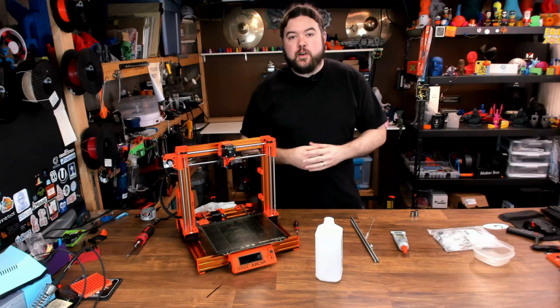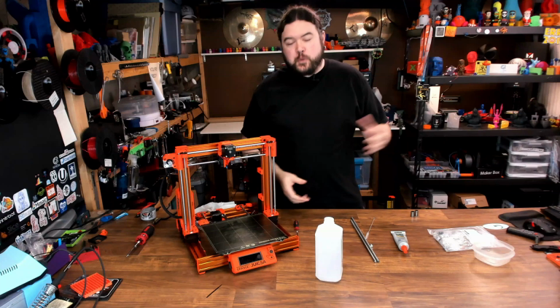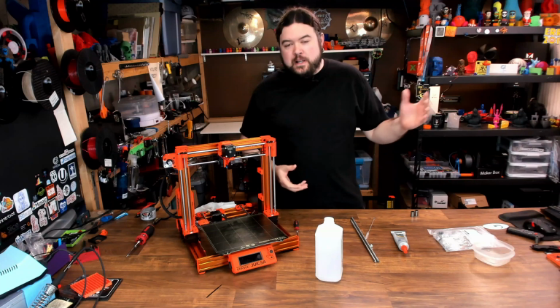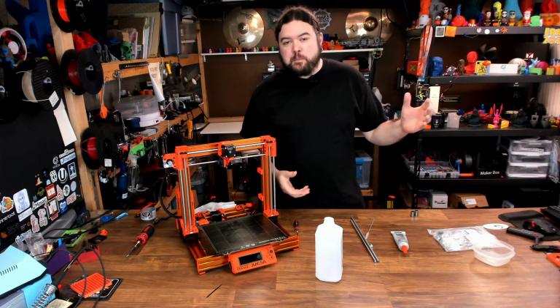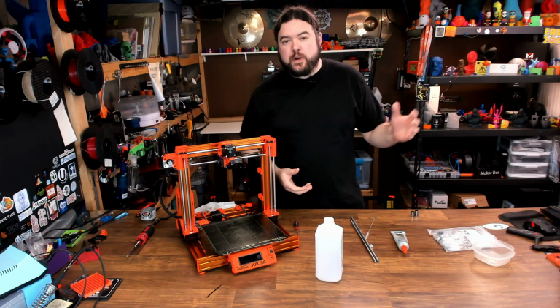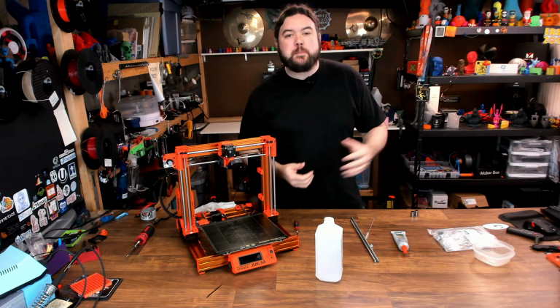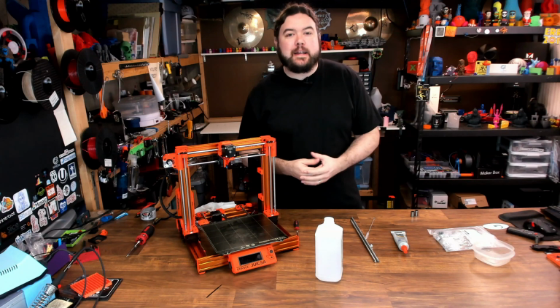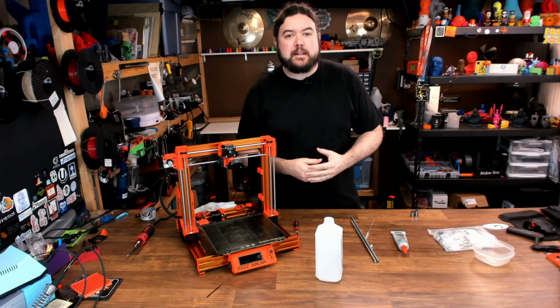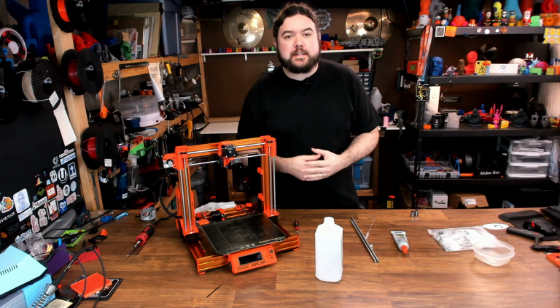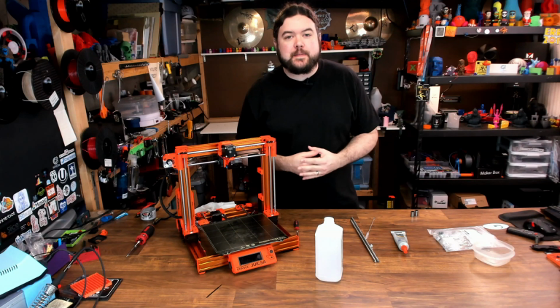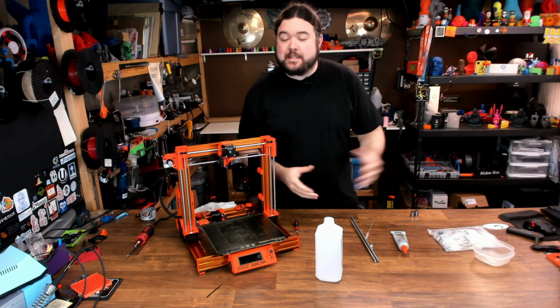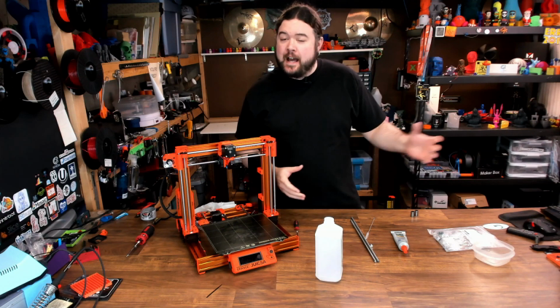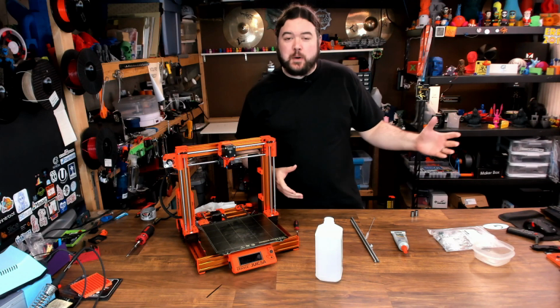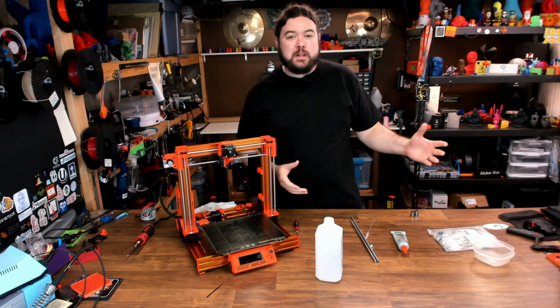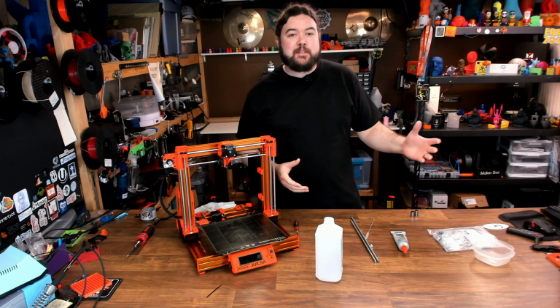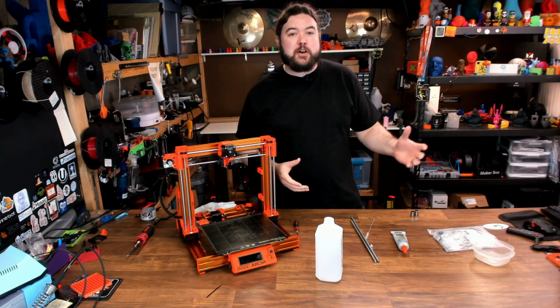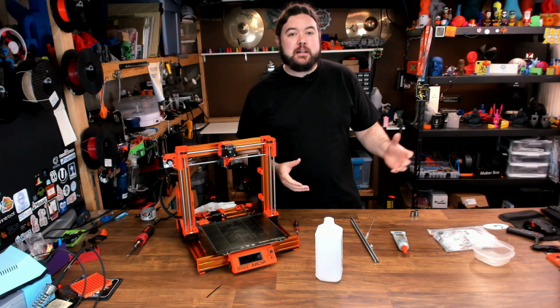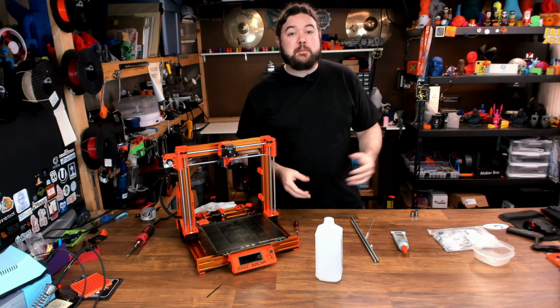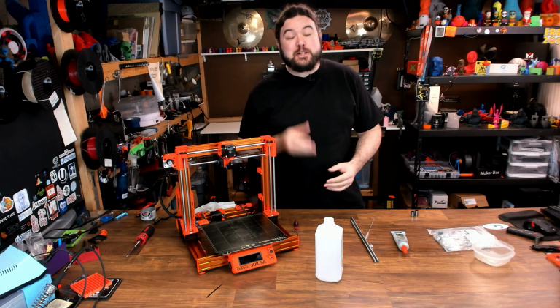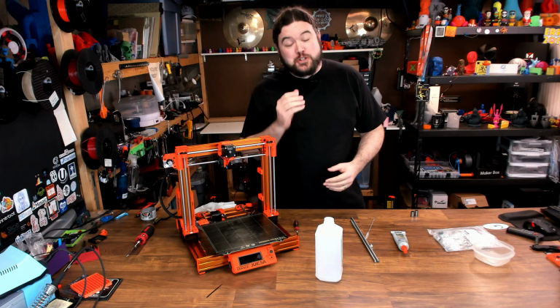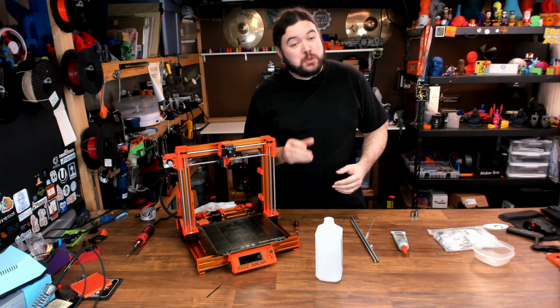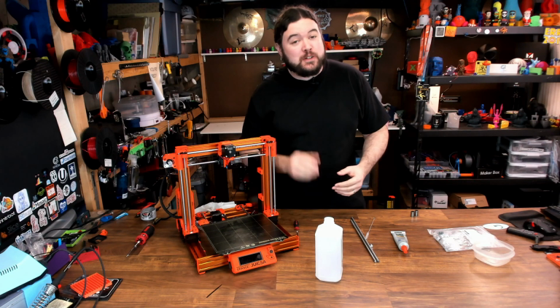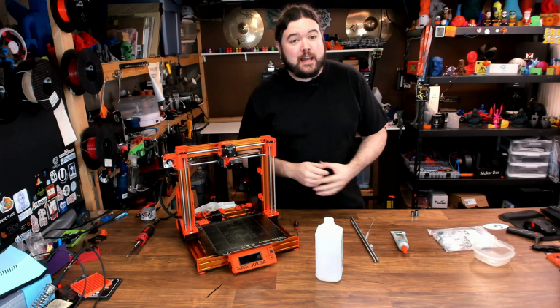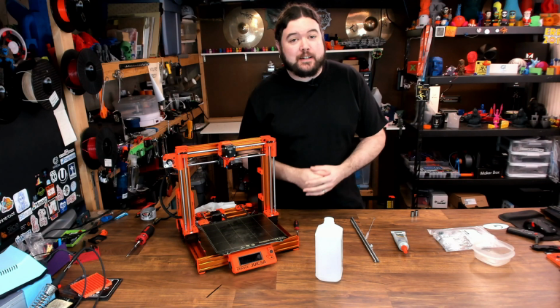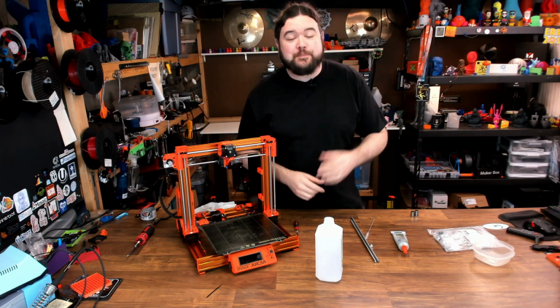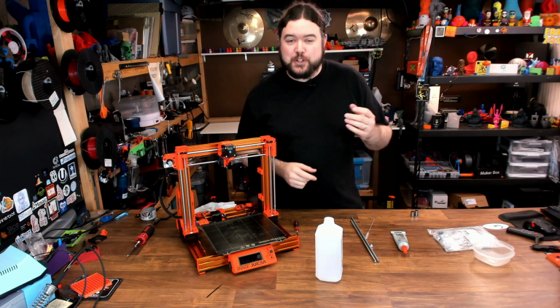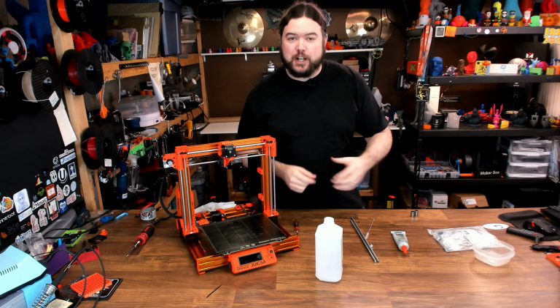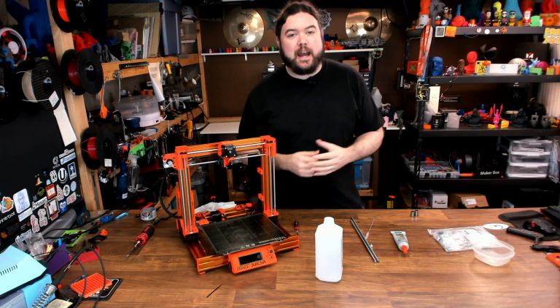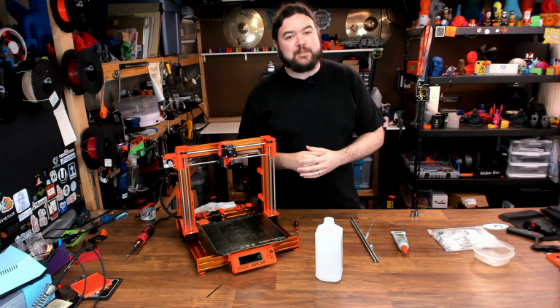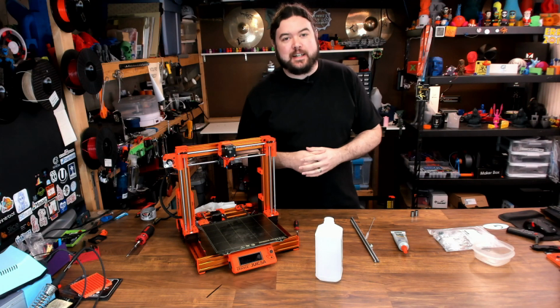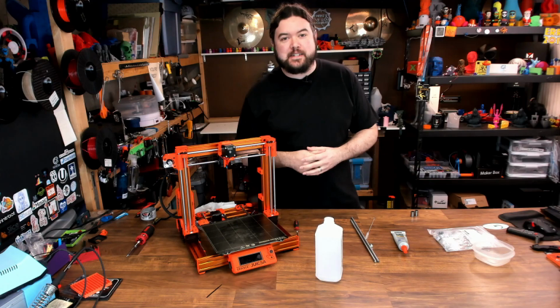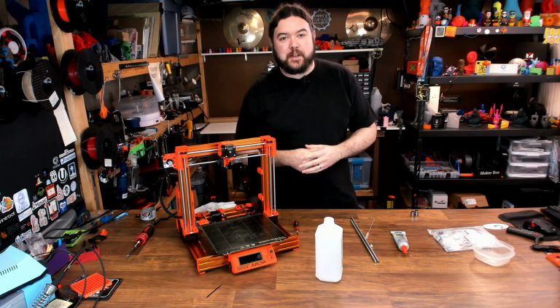3D printer maintenance — it's not a whole lot of fun, but sooner or later you're going to have to get it done.